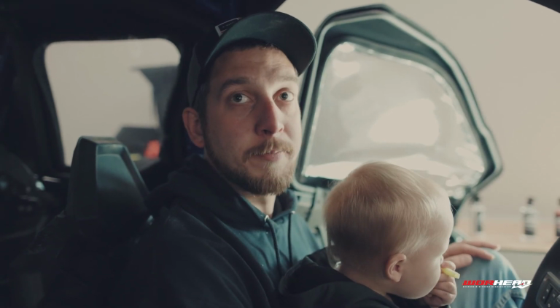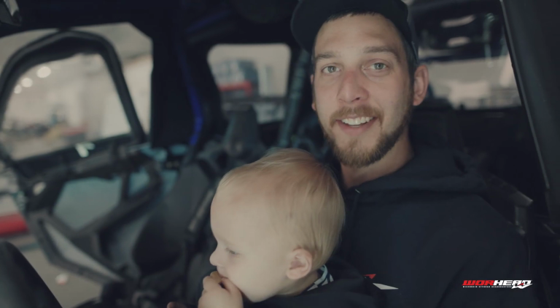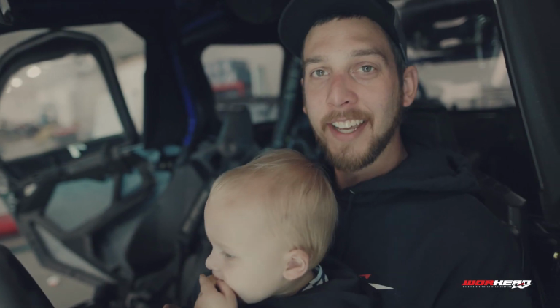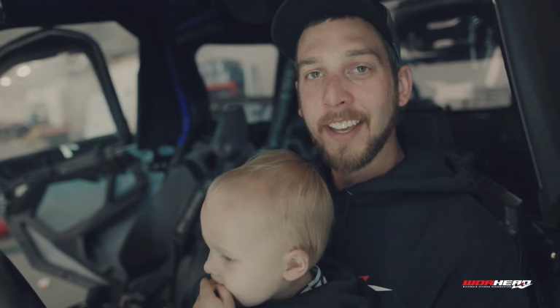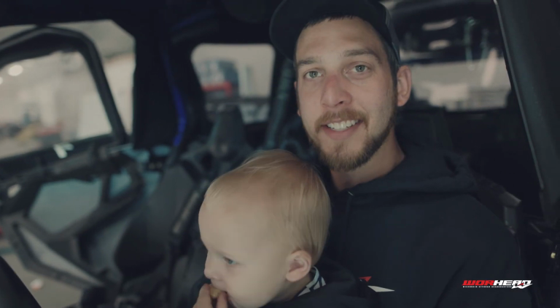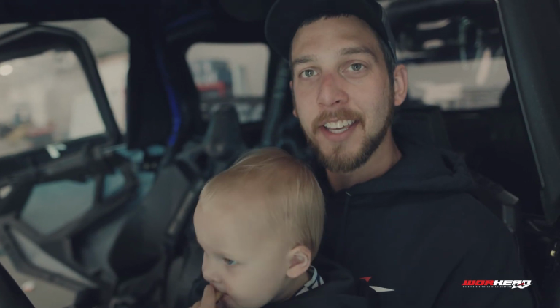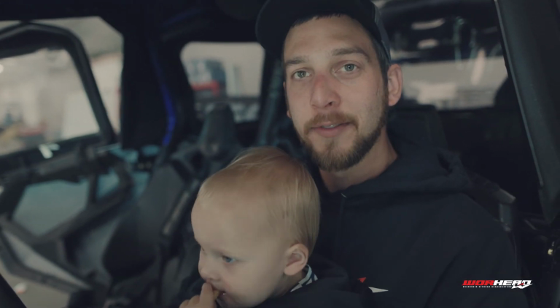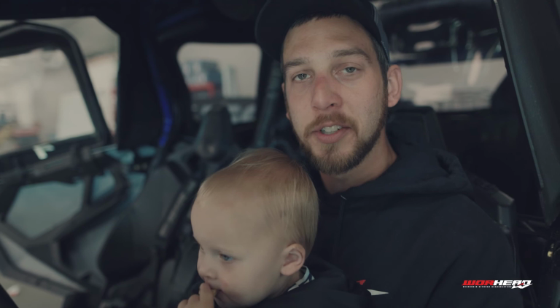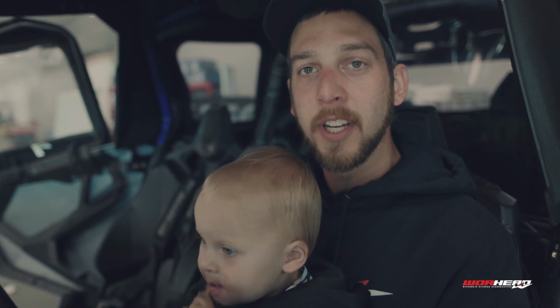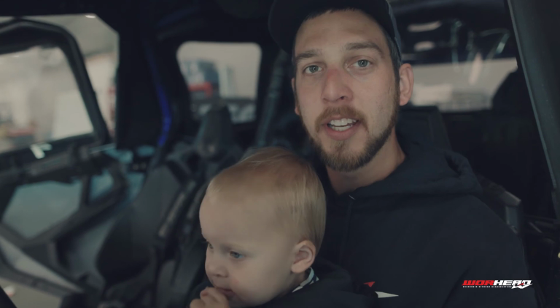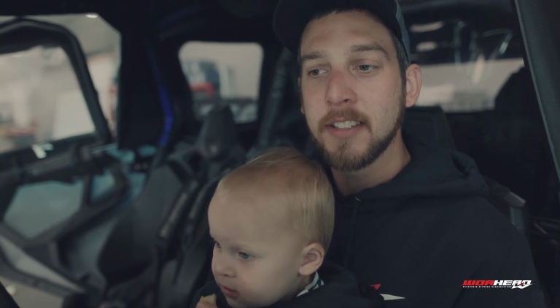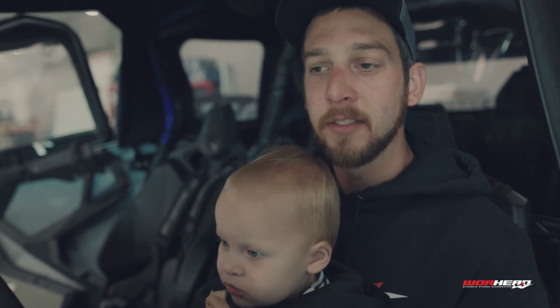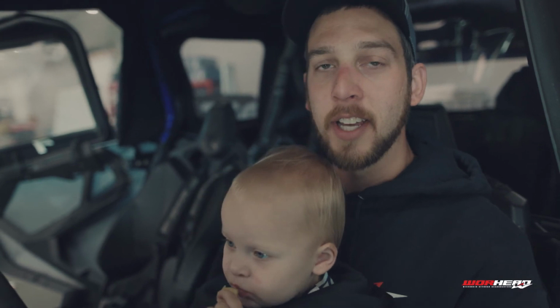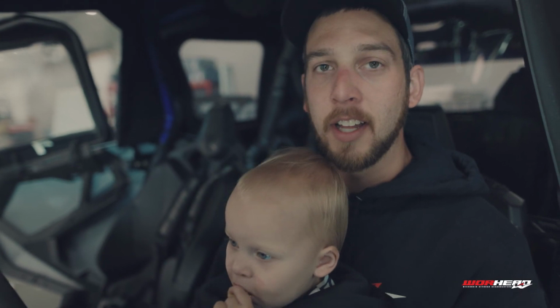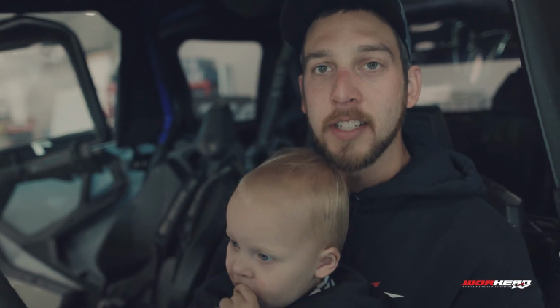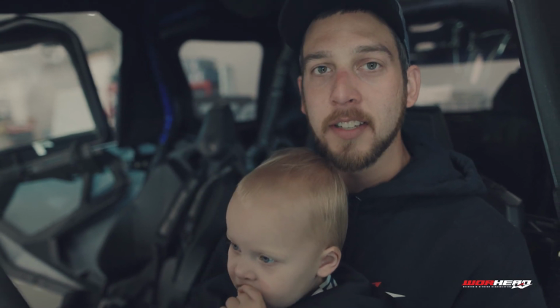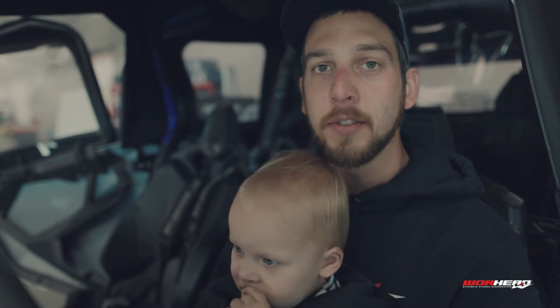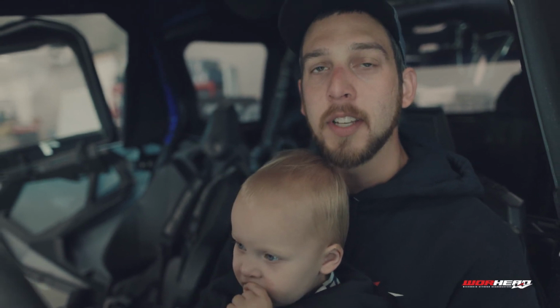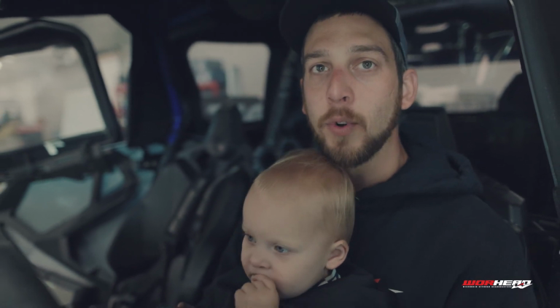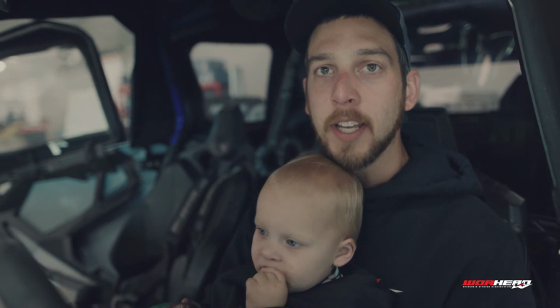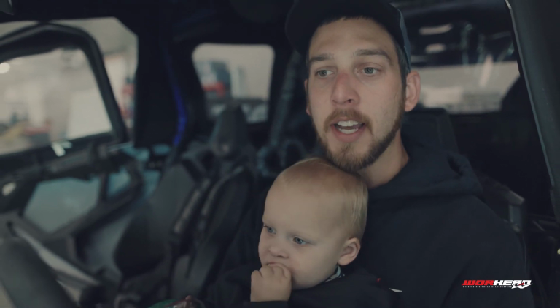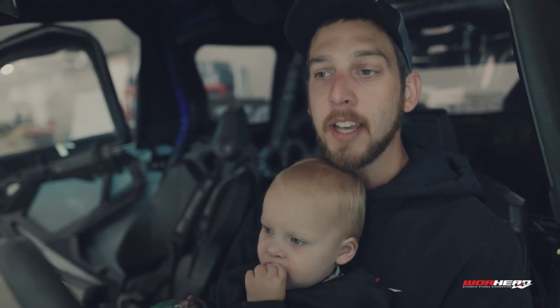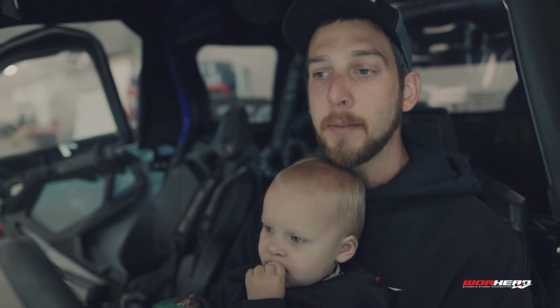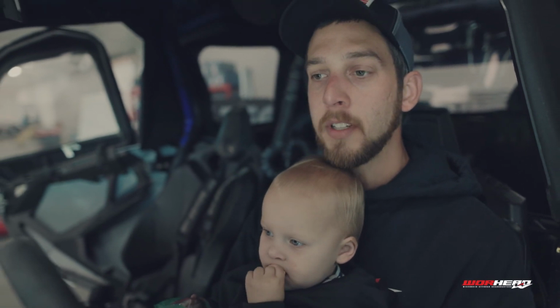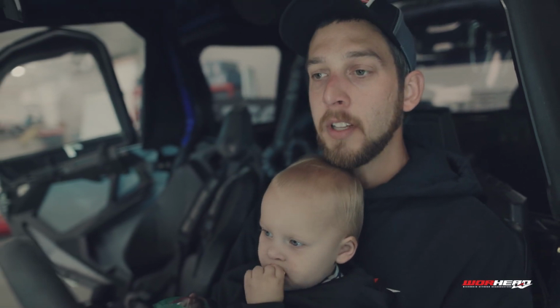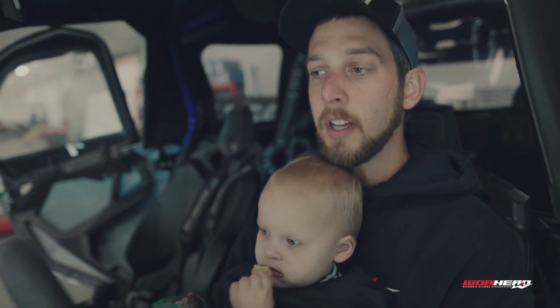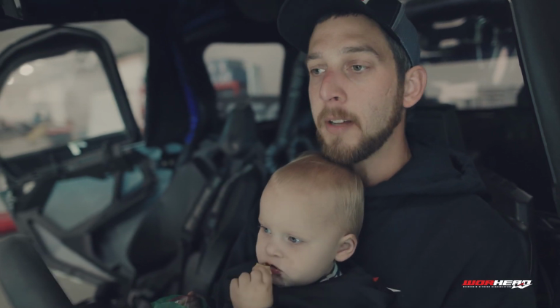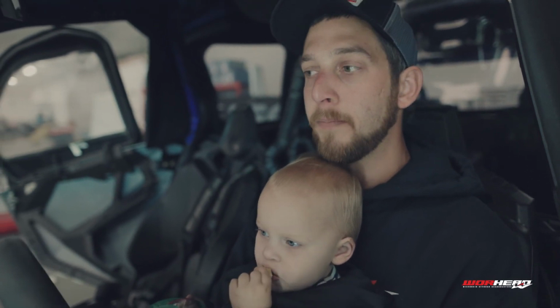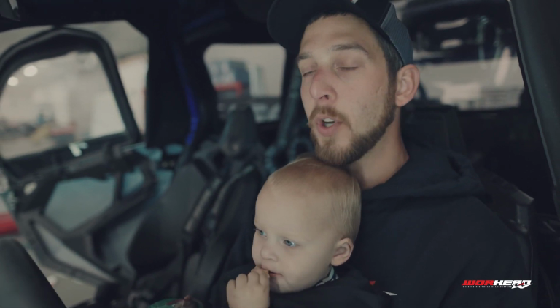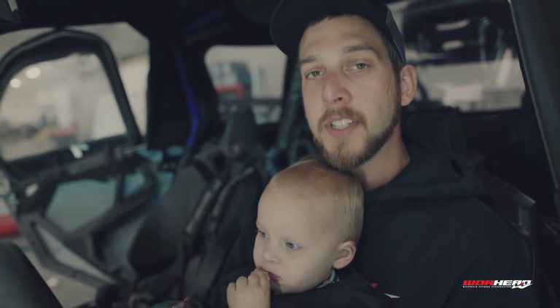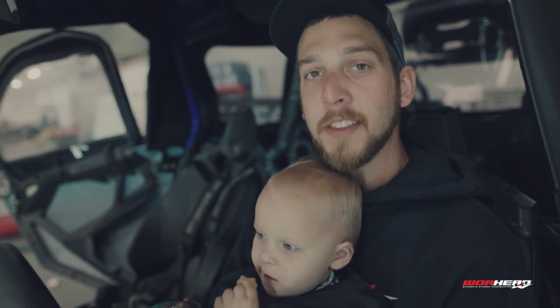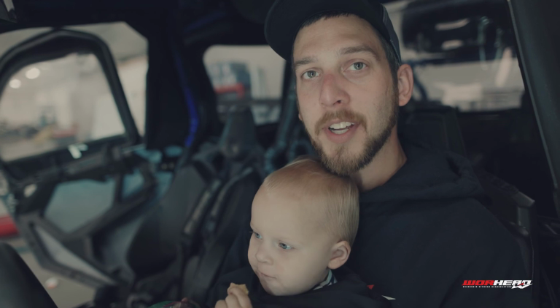That's all I got, guys. Thank you for joining us. You can find a lot of these accessories on warhead.com. Hope to see you on the trail.